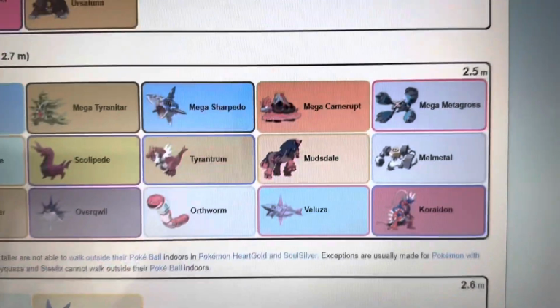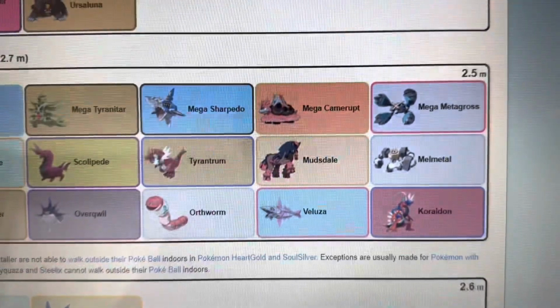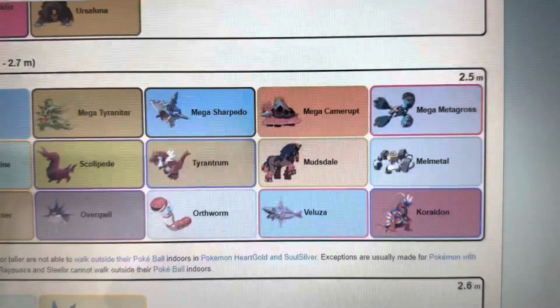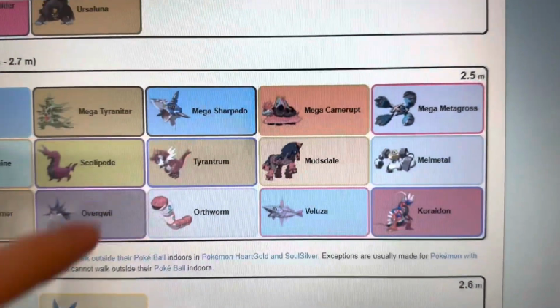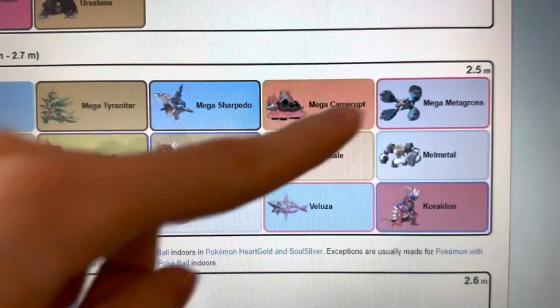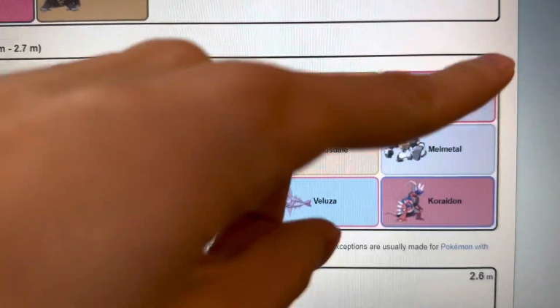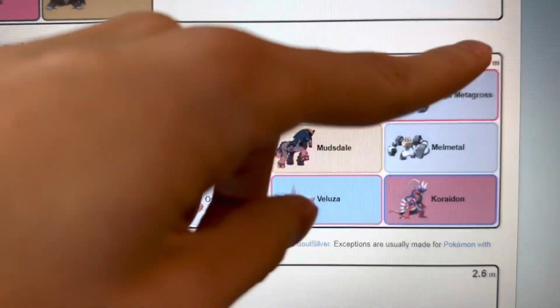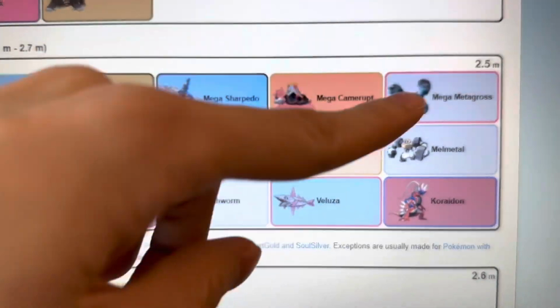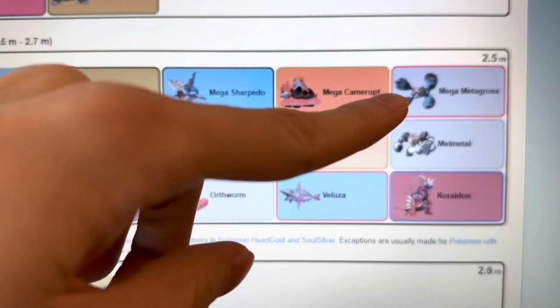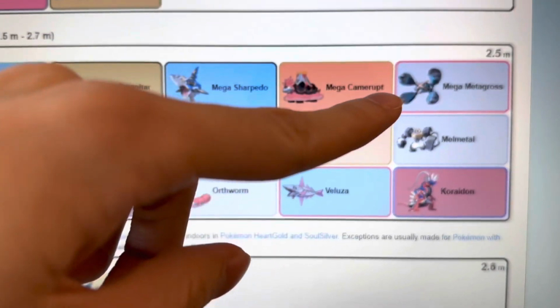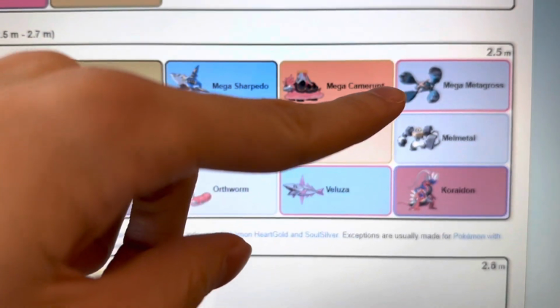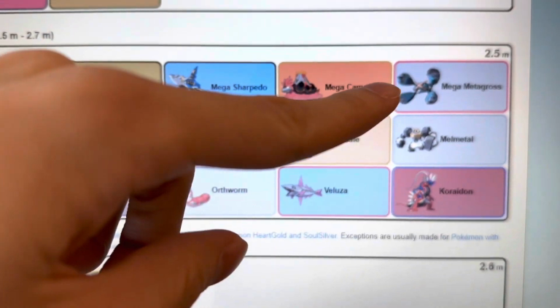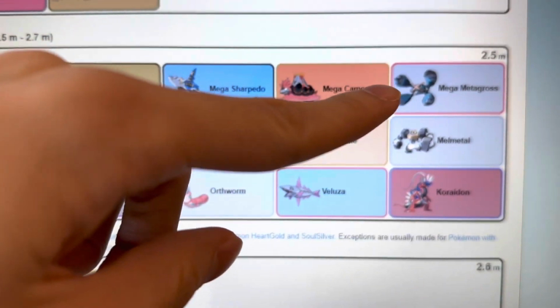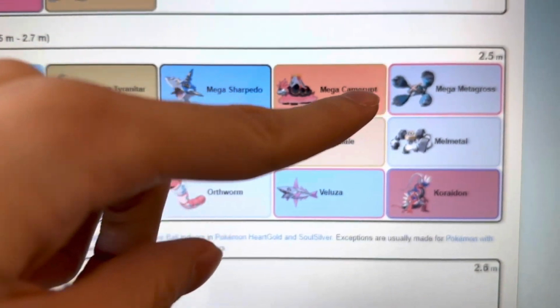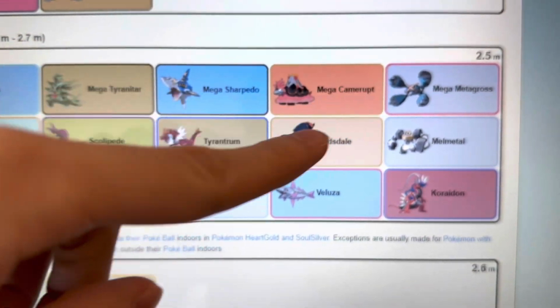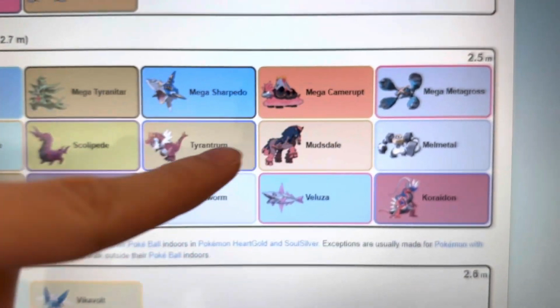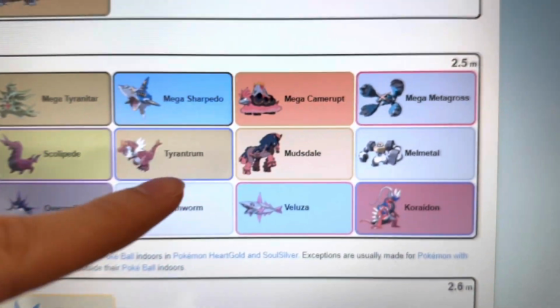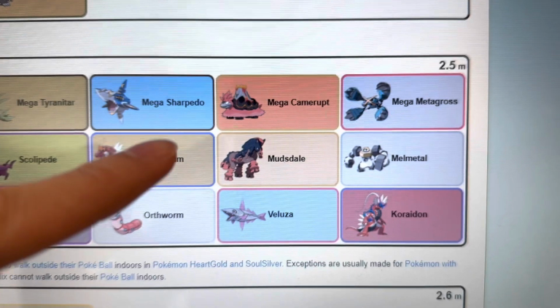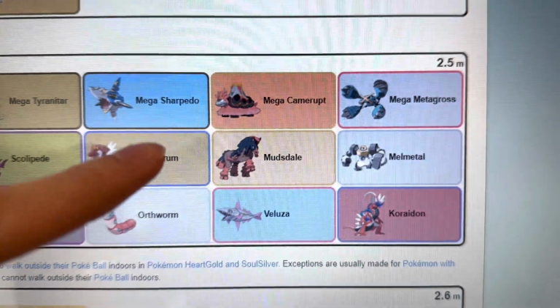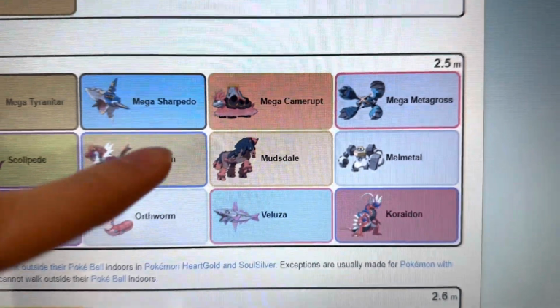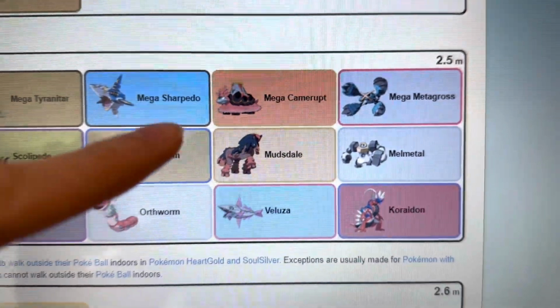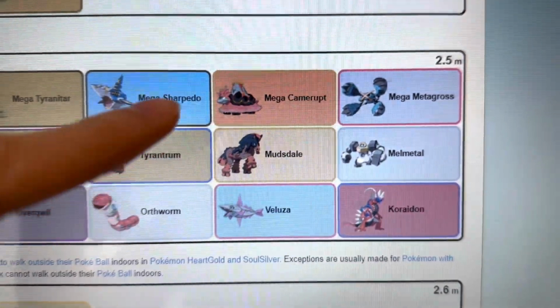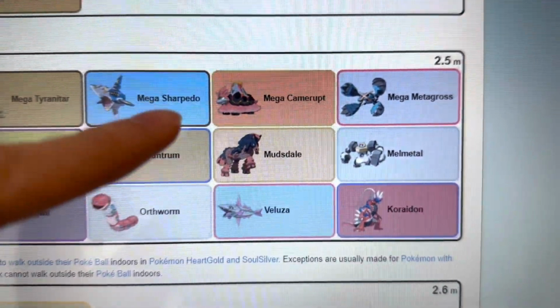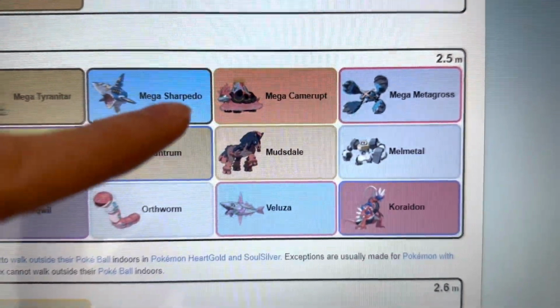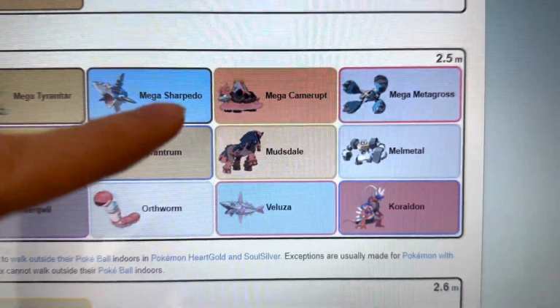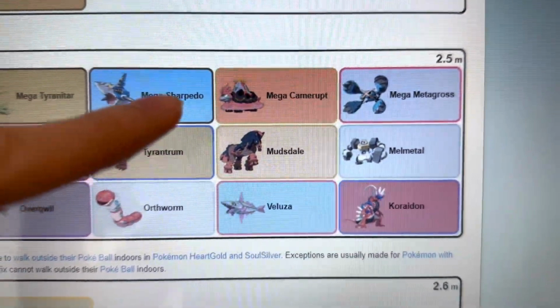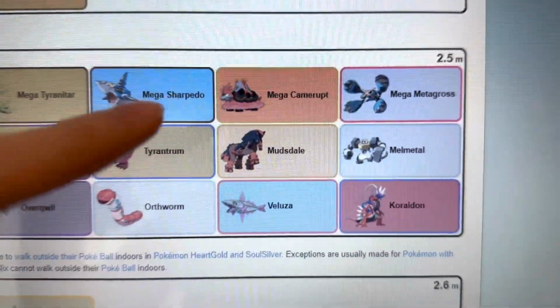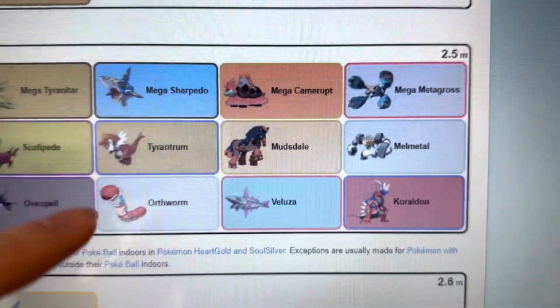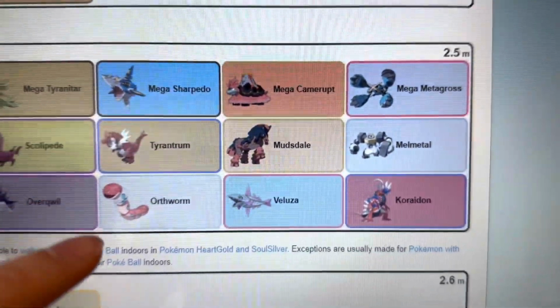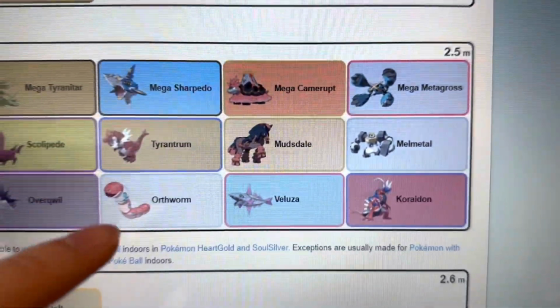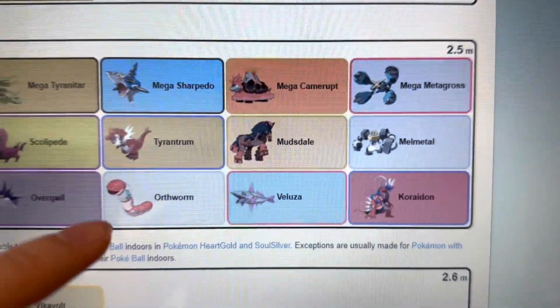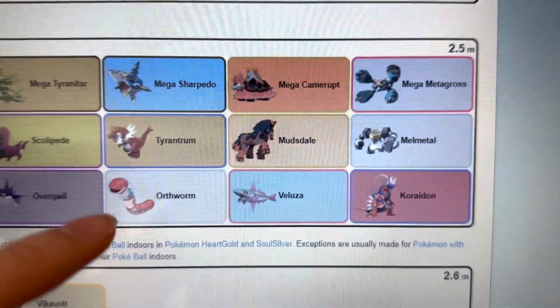Then you get to 2.5 meters where you have Mega Medicham, Mega Camerupt, and Orthworm.